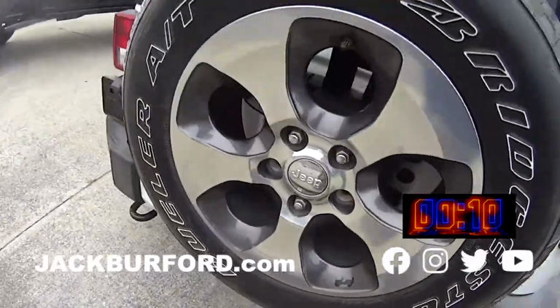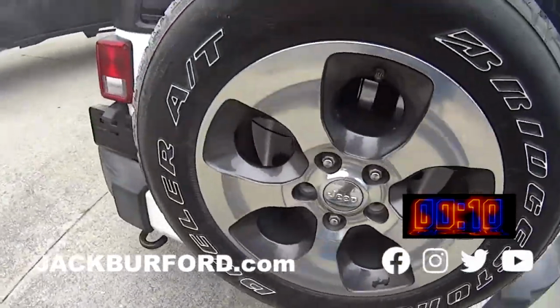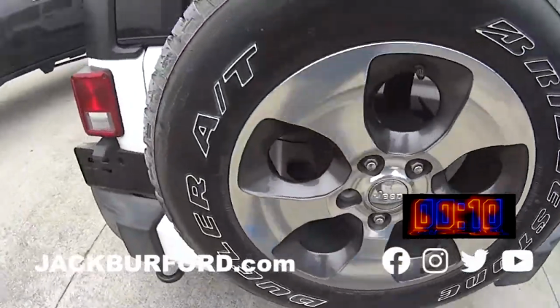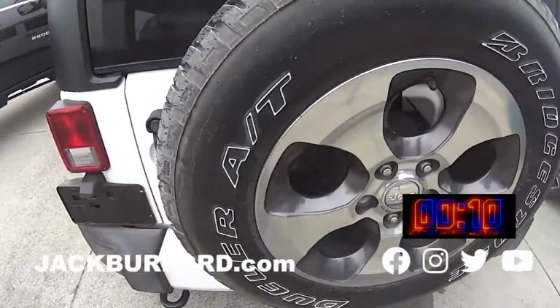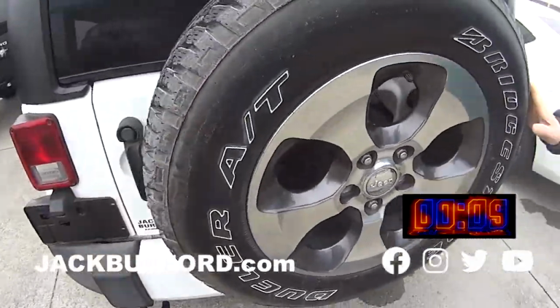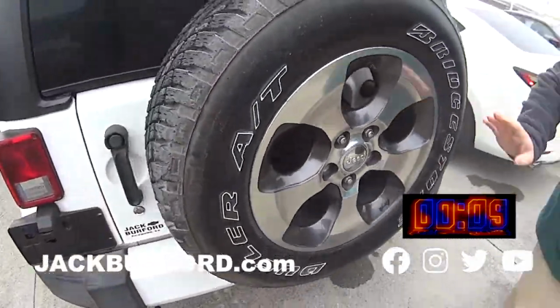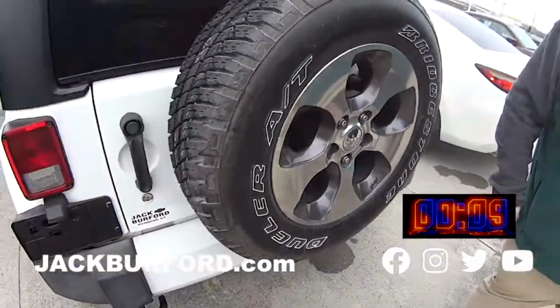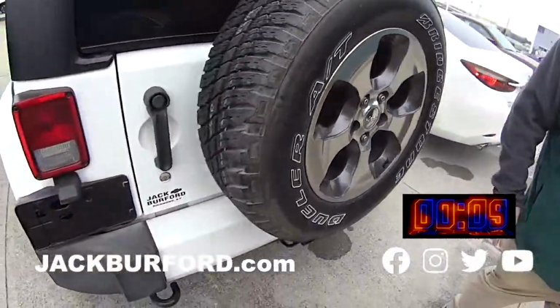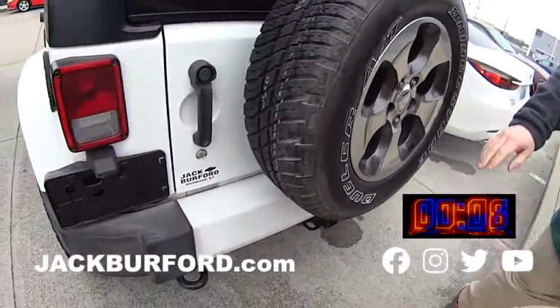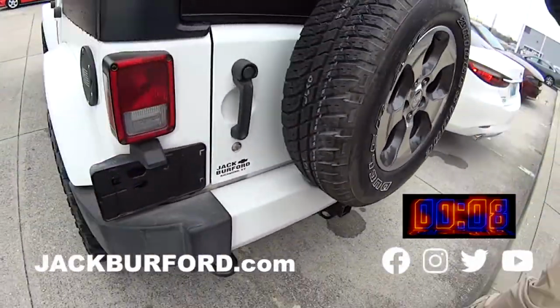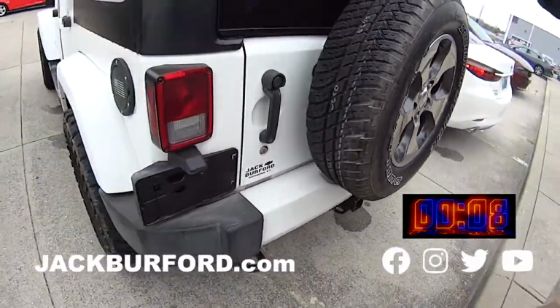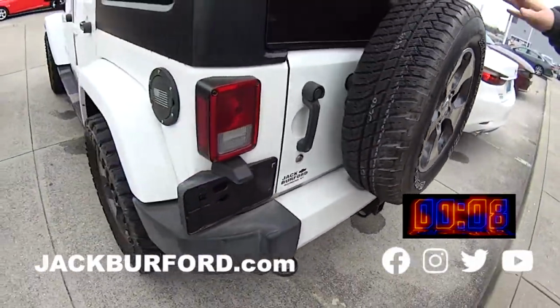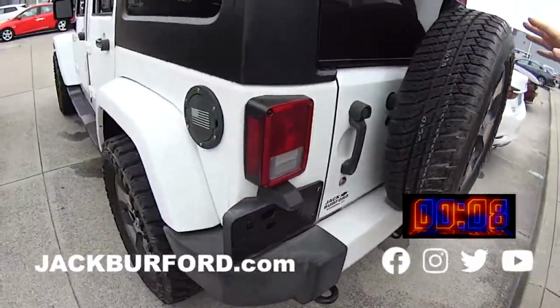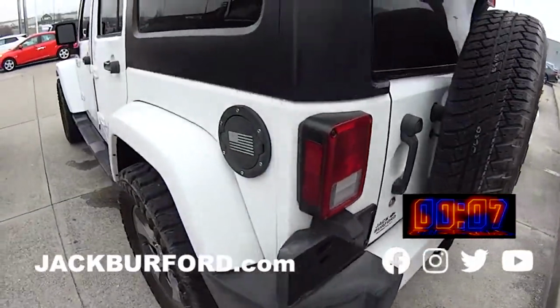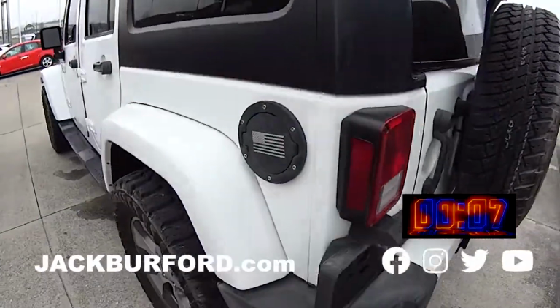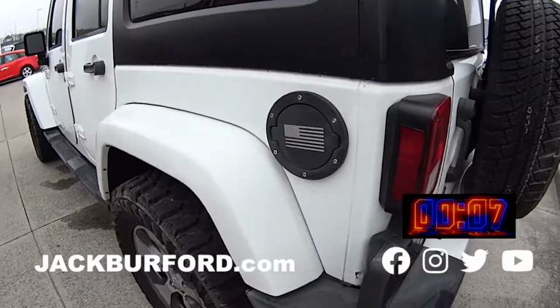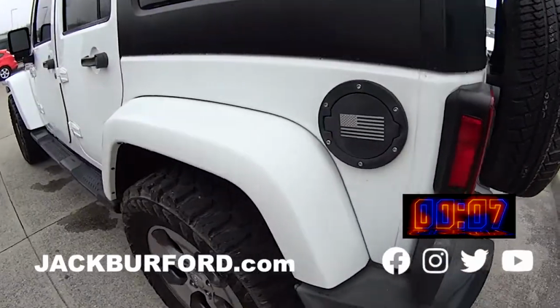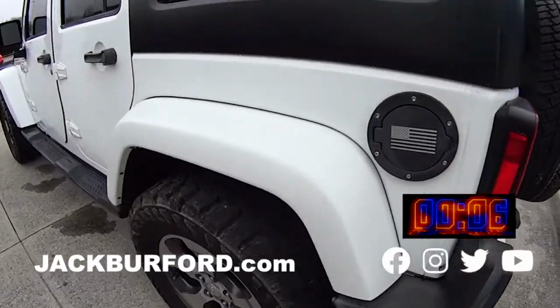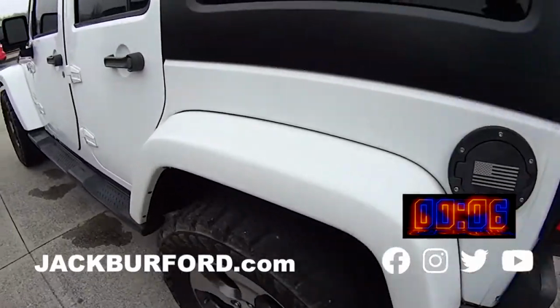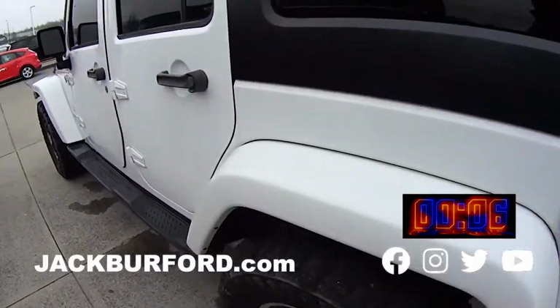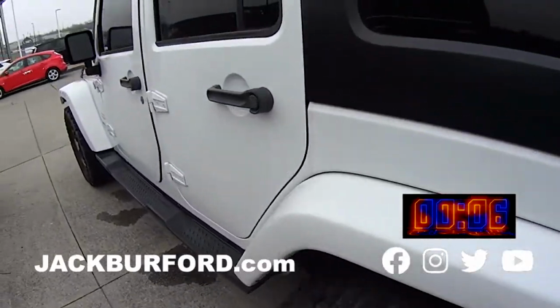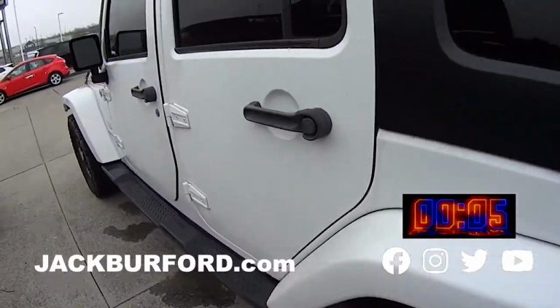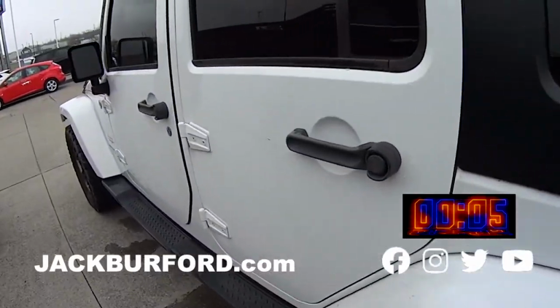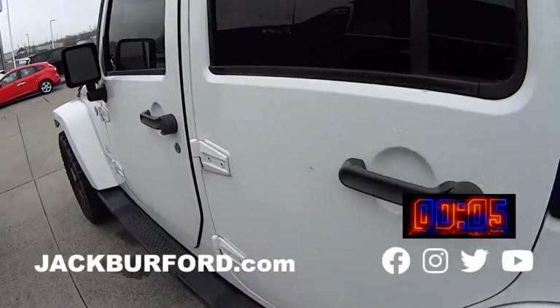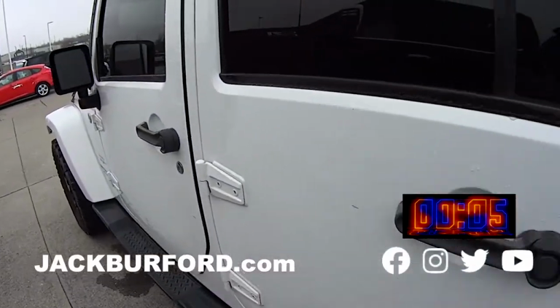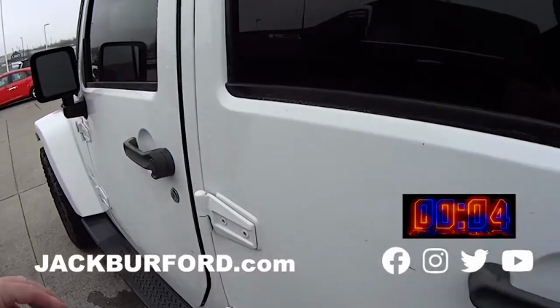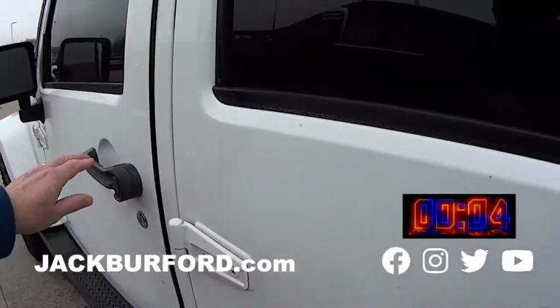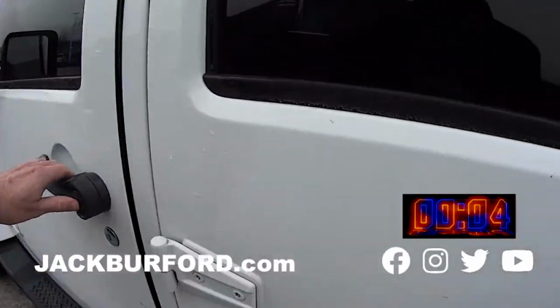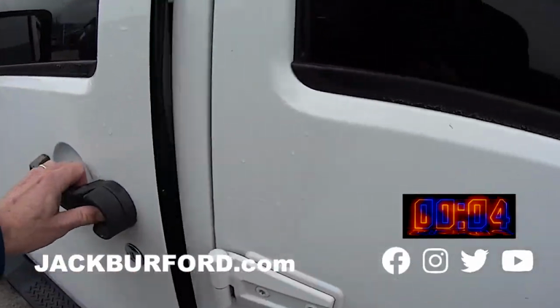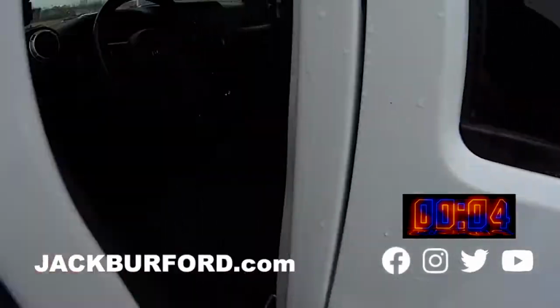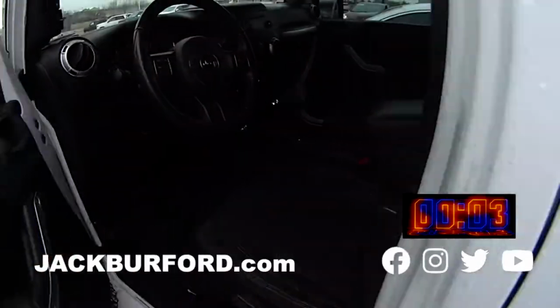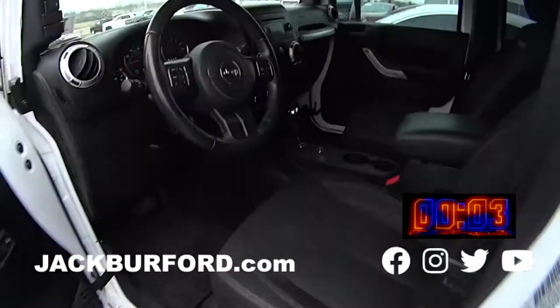Full size spare. Removable top, T-tops on the front. Check it out, jackburford.com, folks.